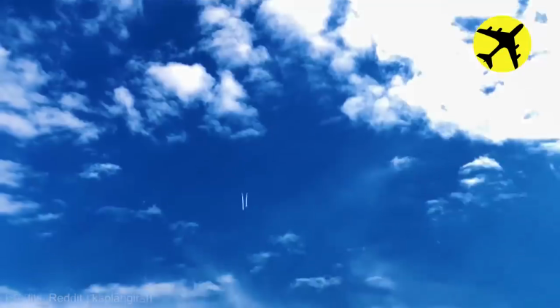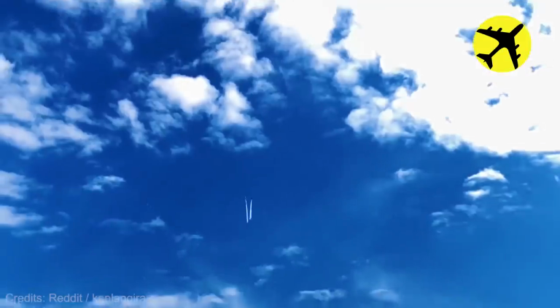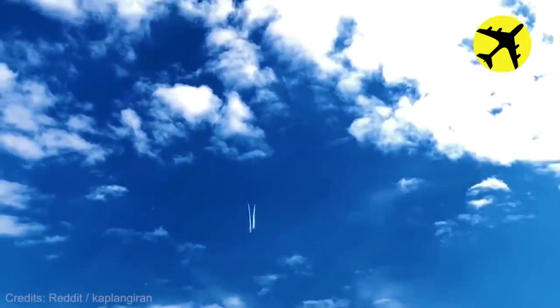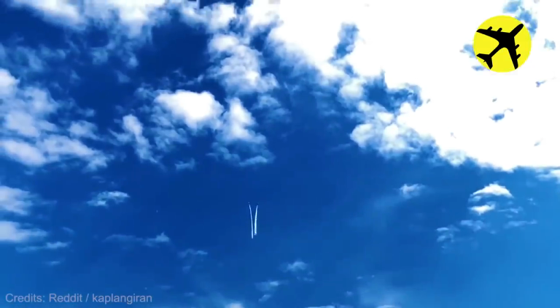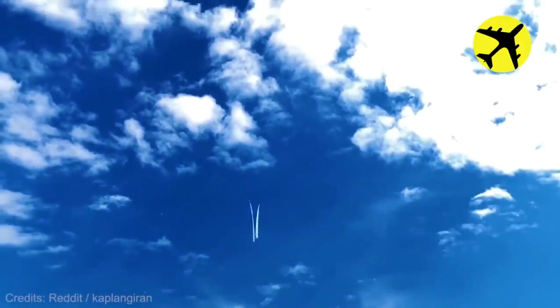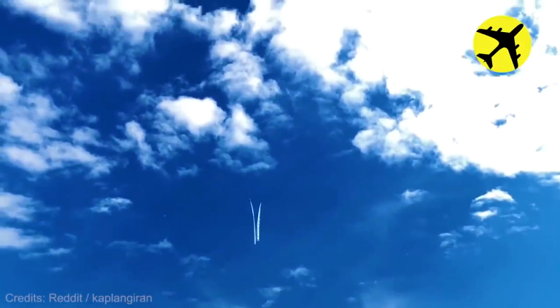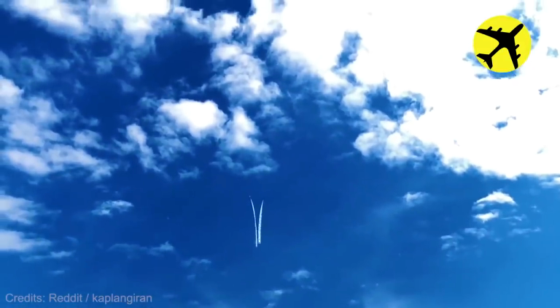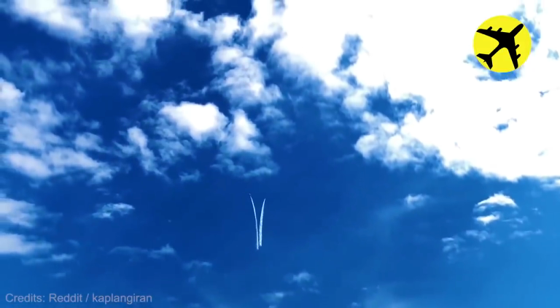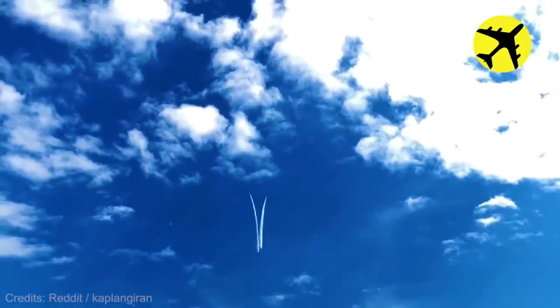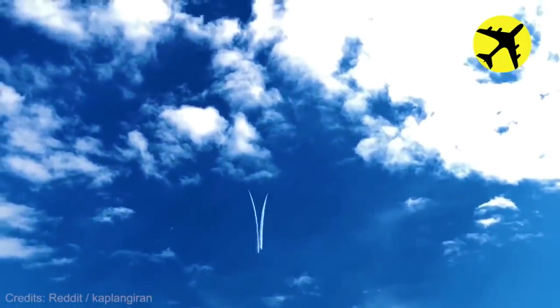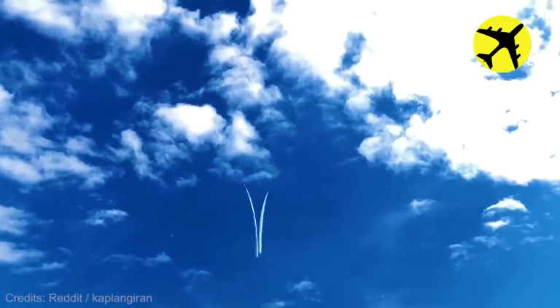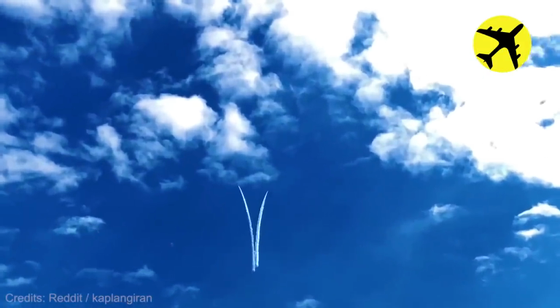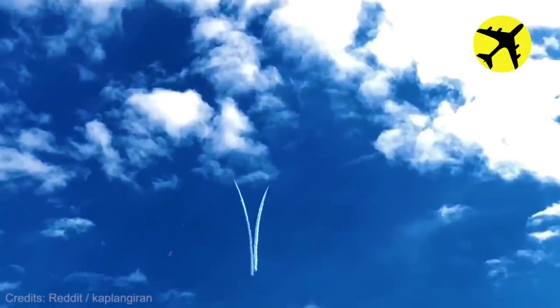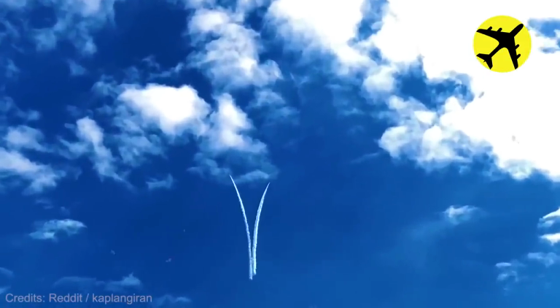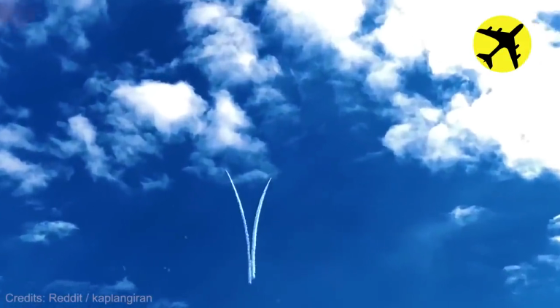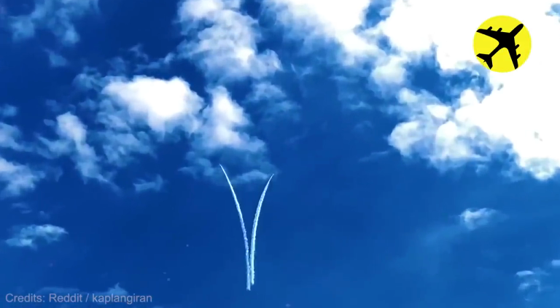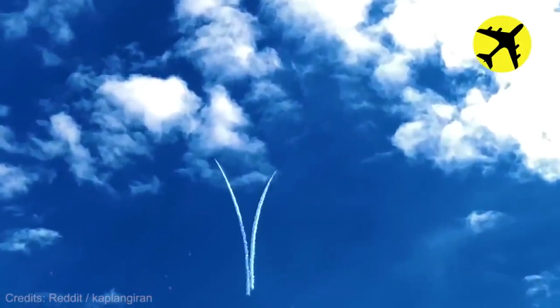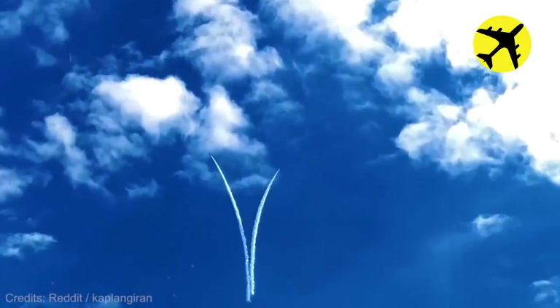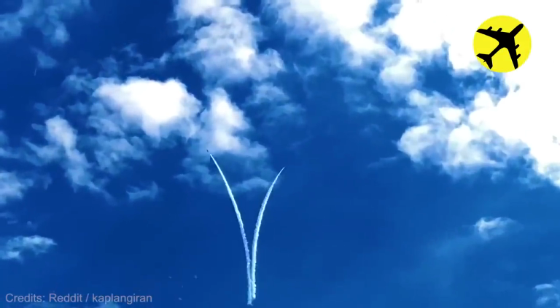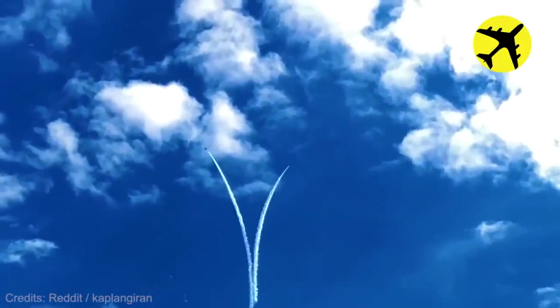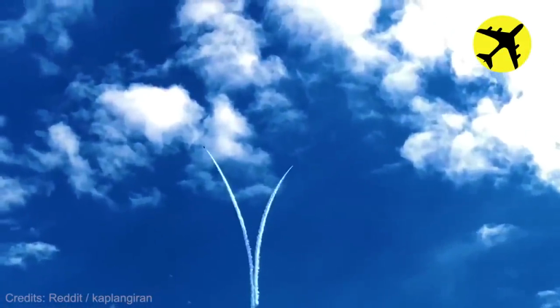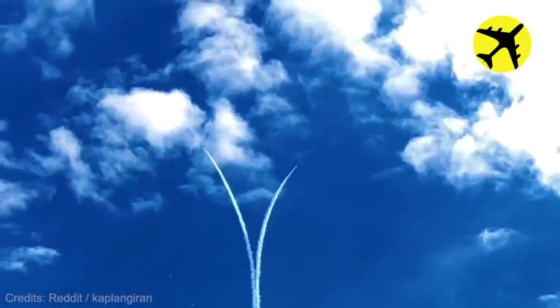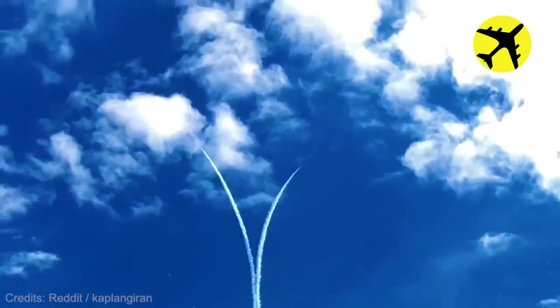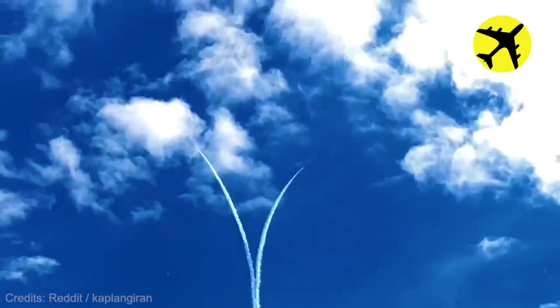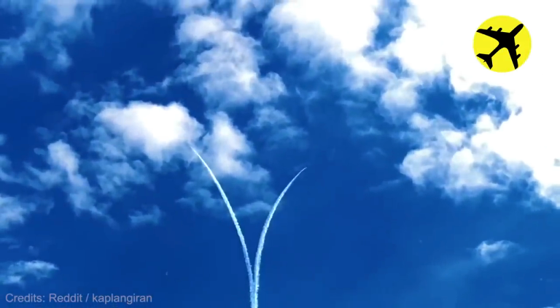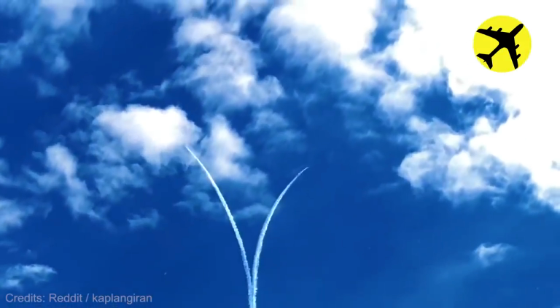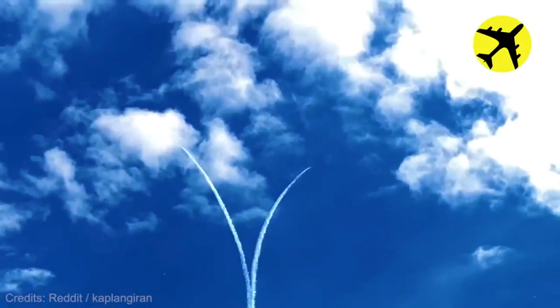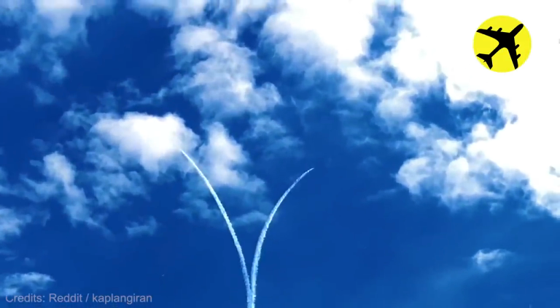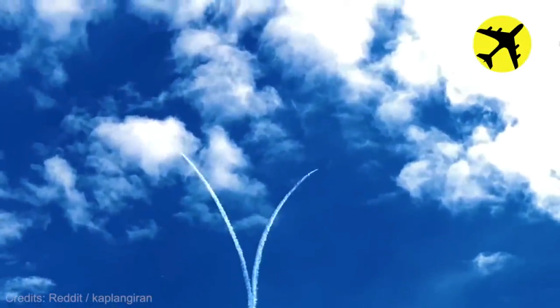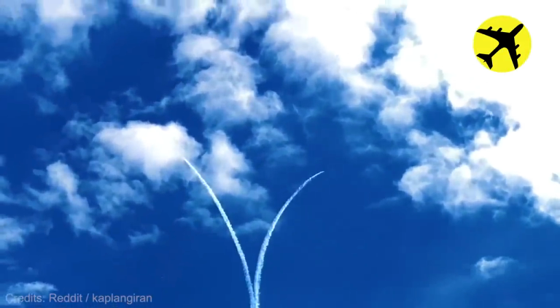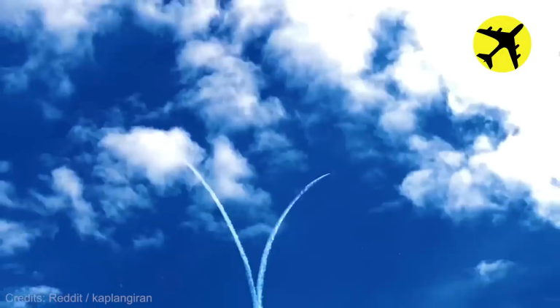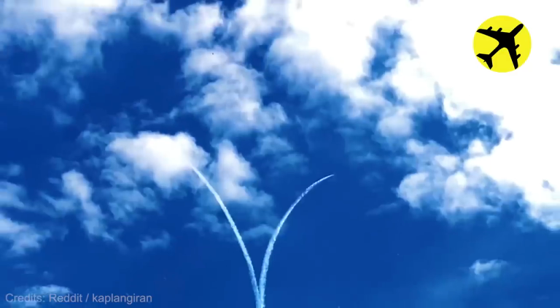These two Turkish NF-5A fighter jets formed a heart with their contrails.